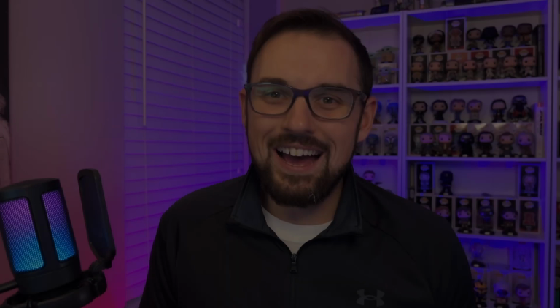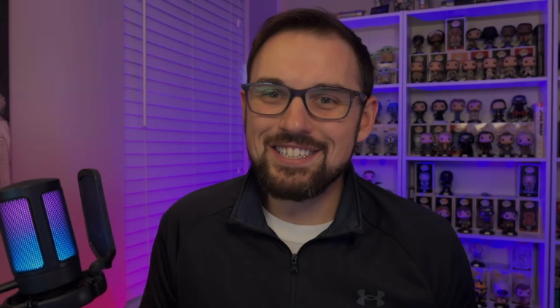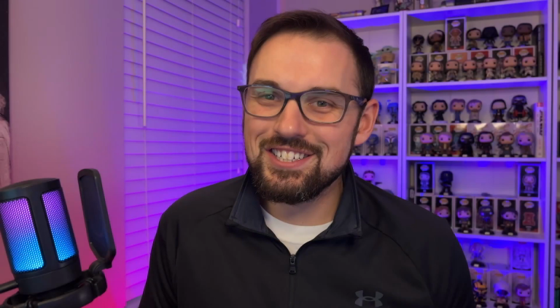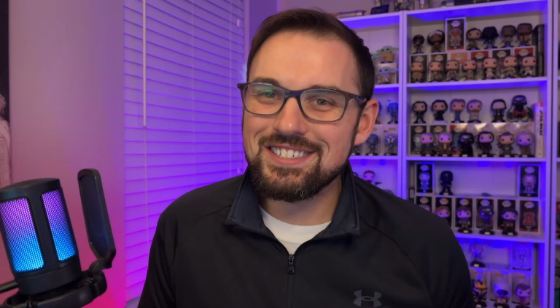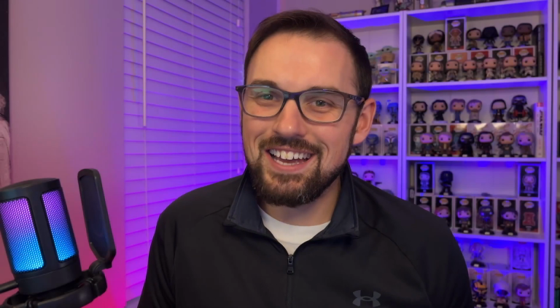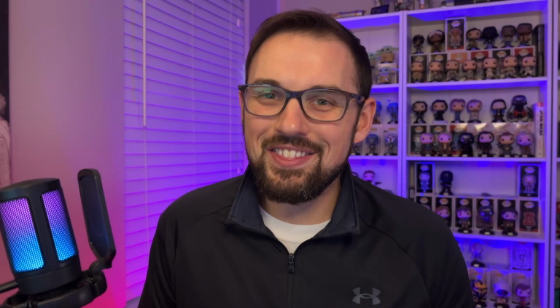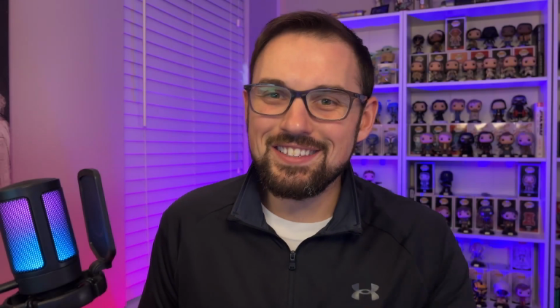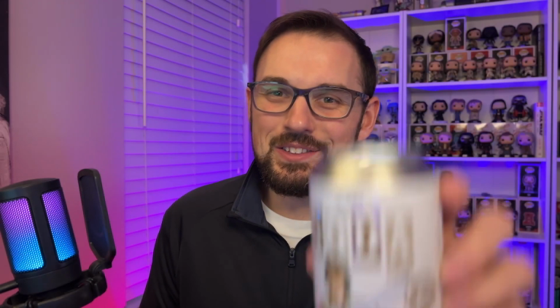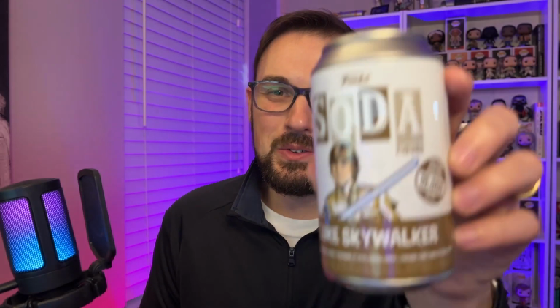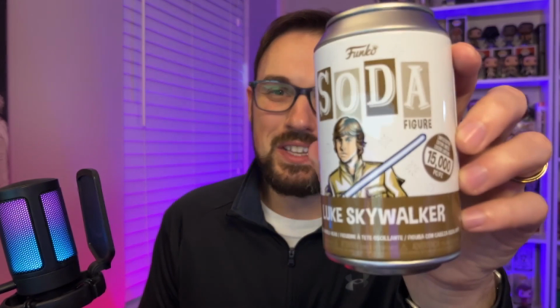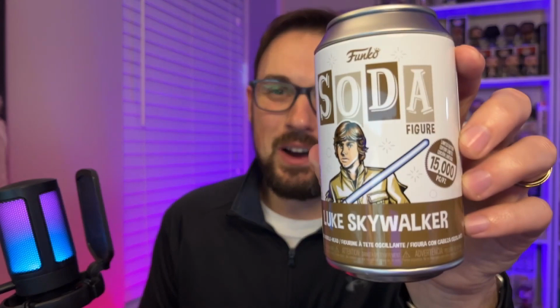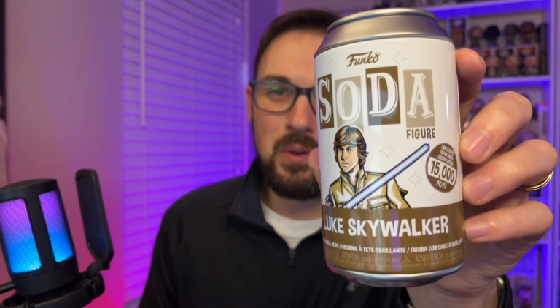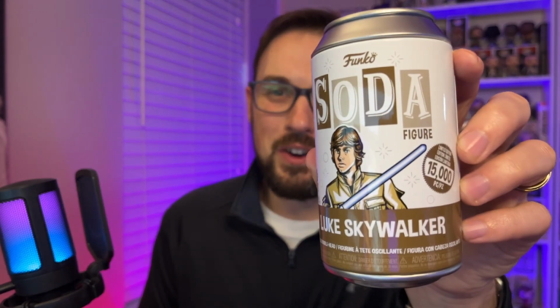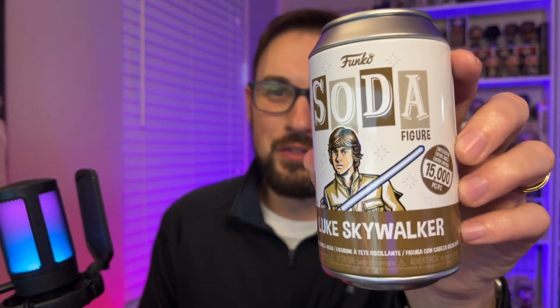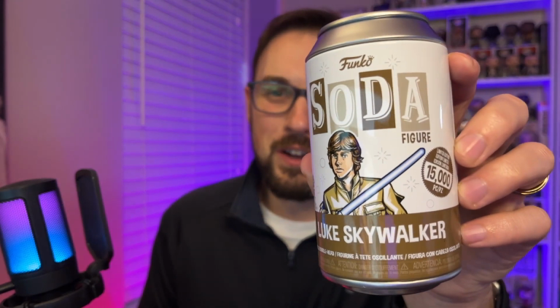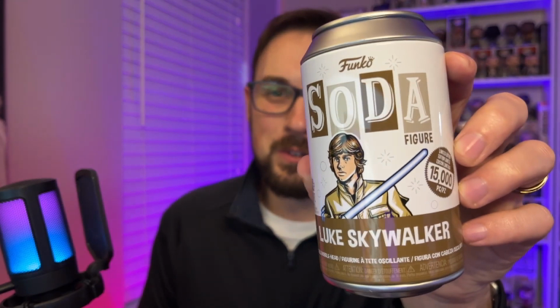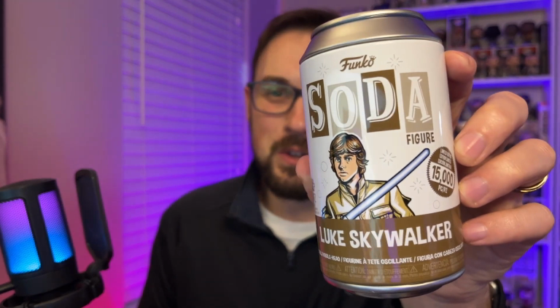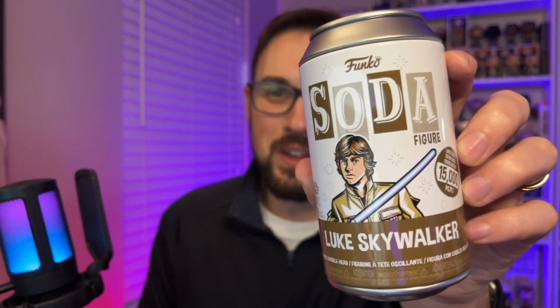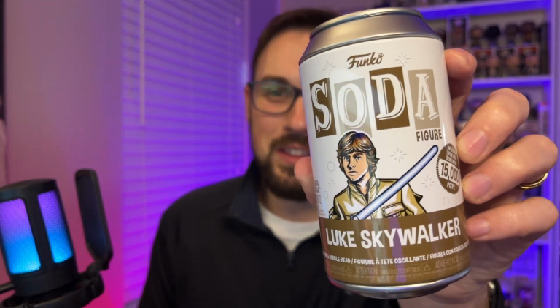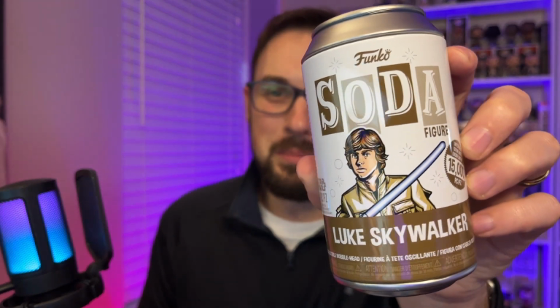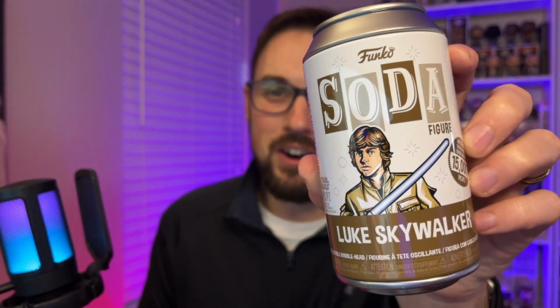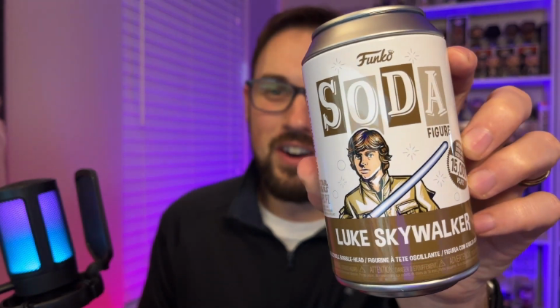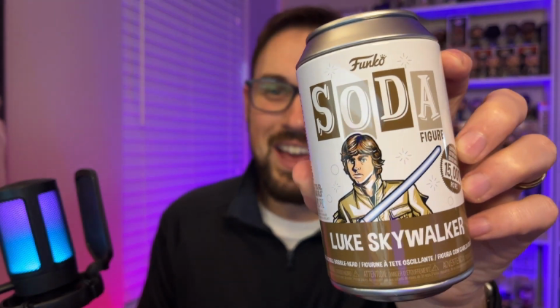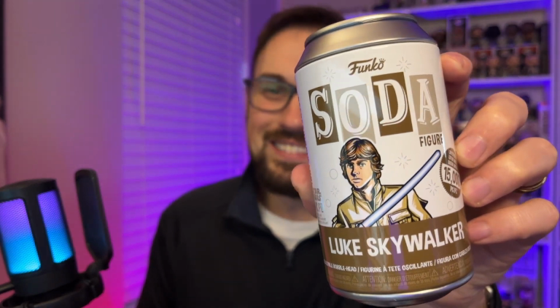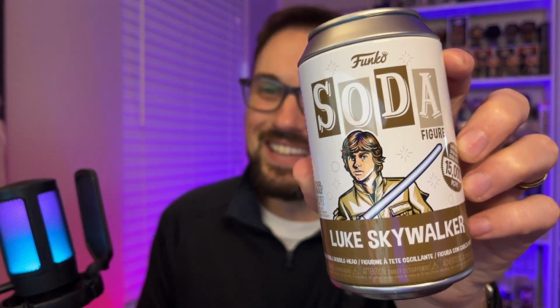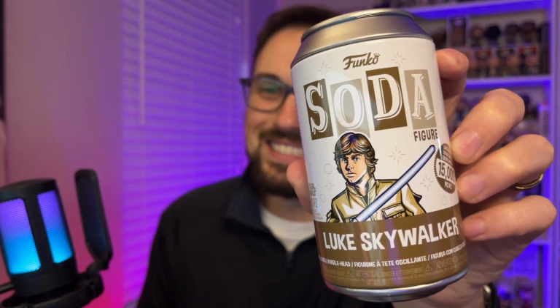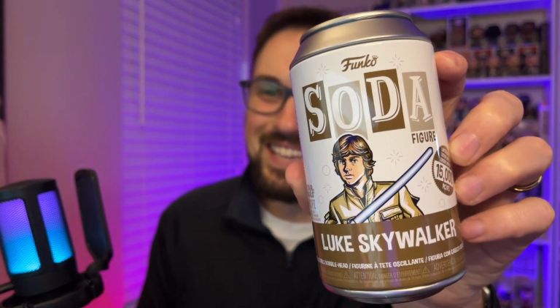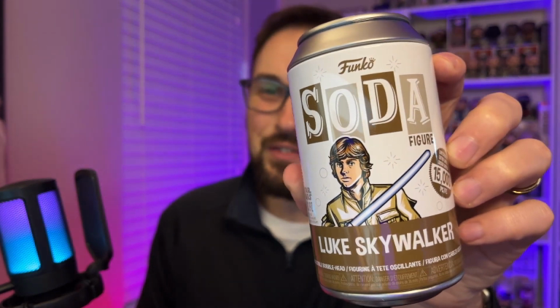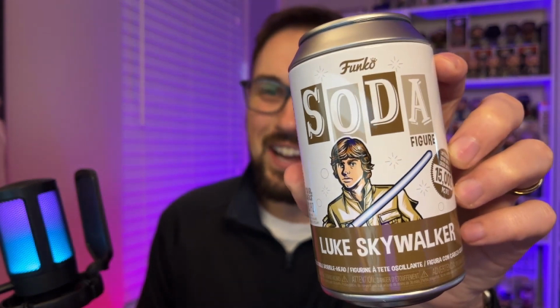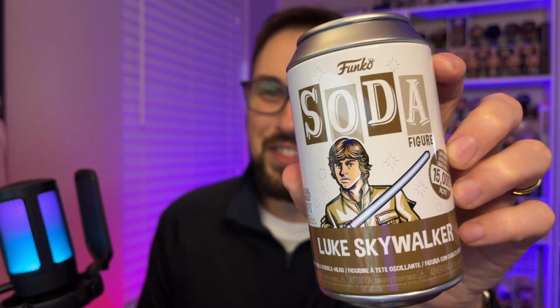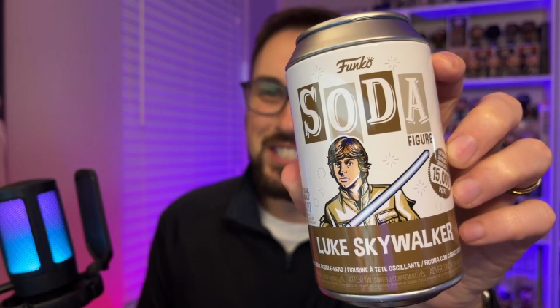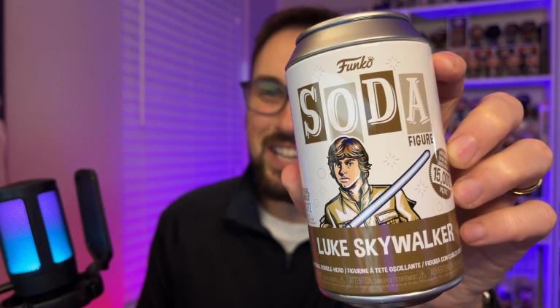I just got this Luke Skywalker Funko soda in the mail. Let's see if I got the chase.